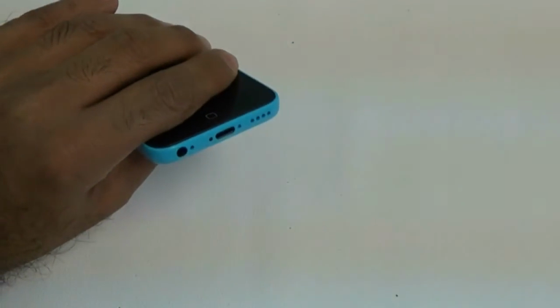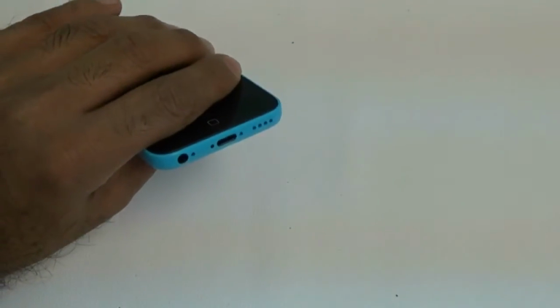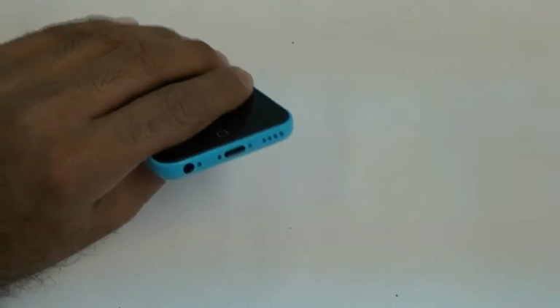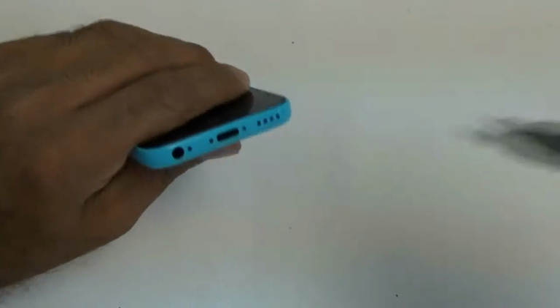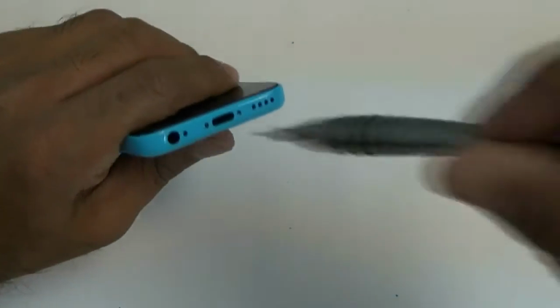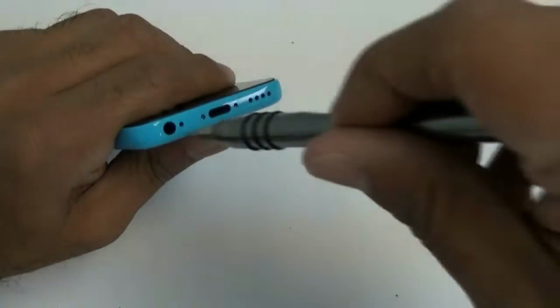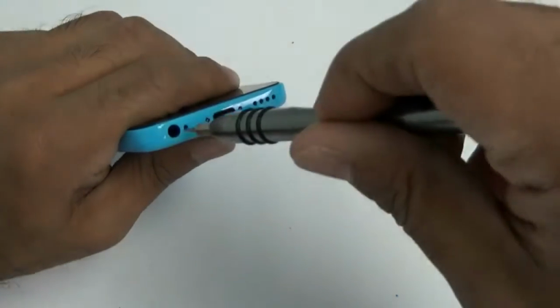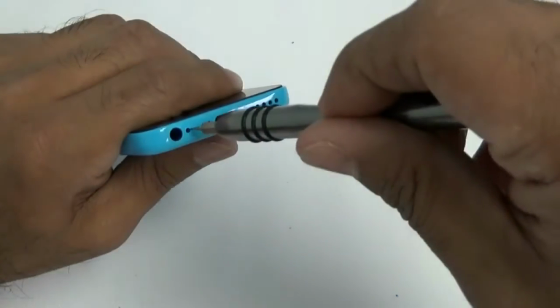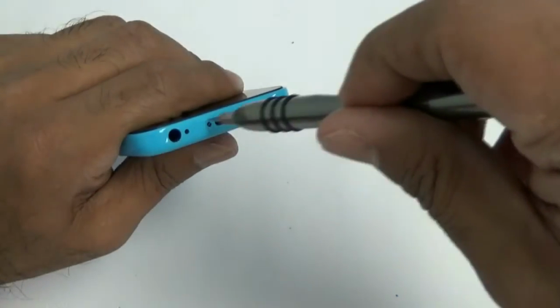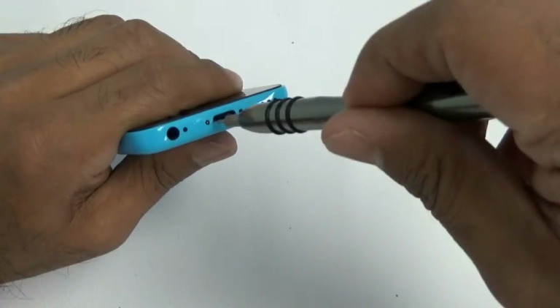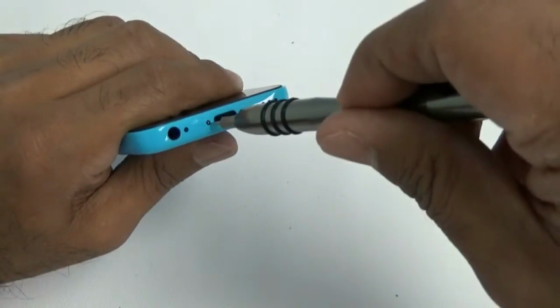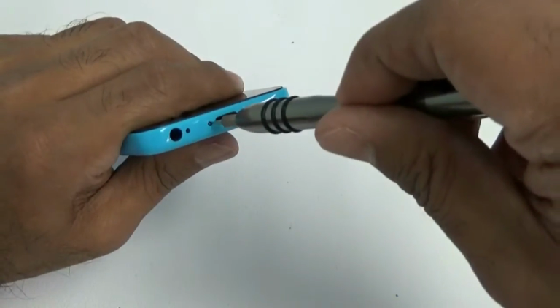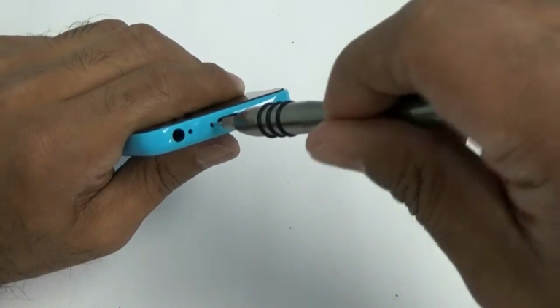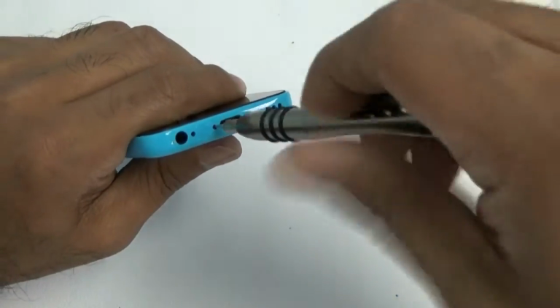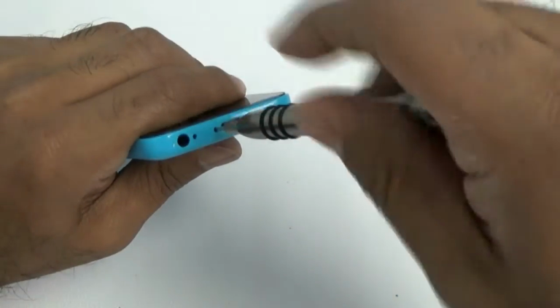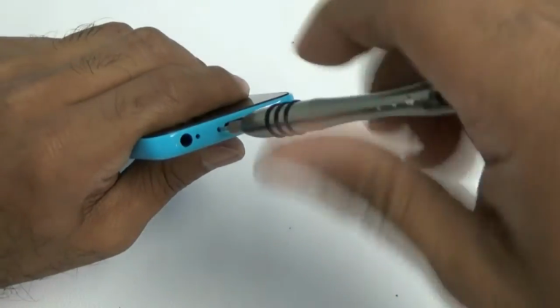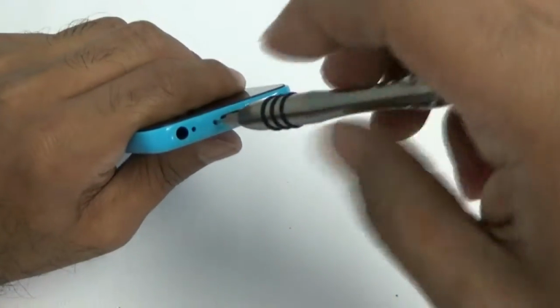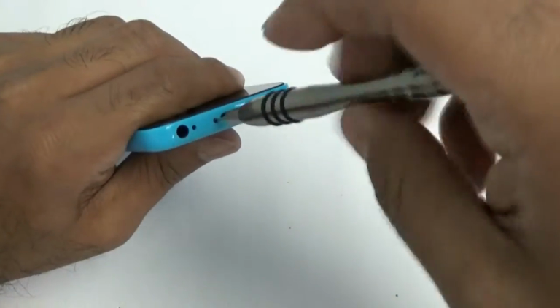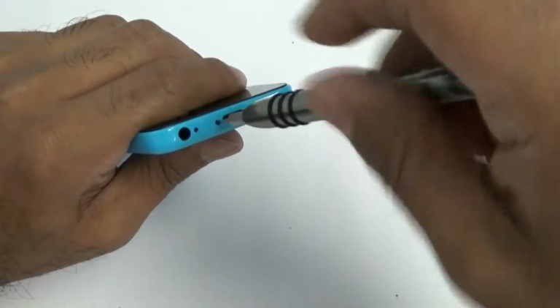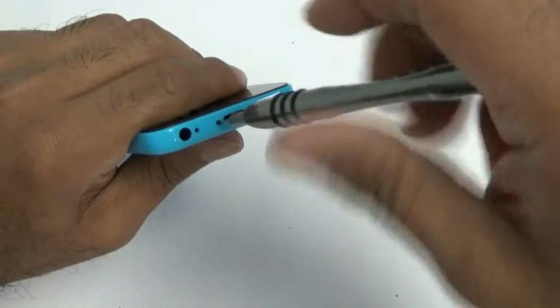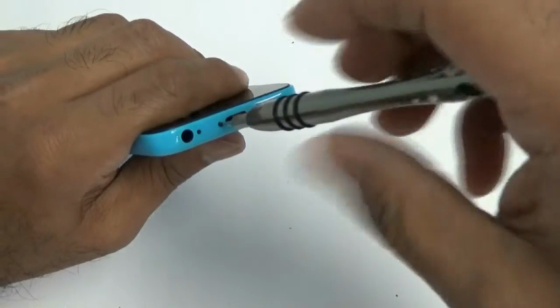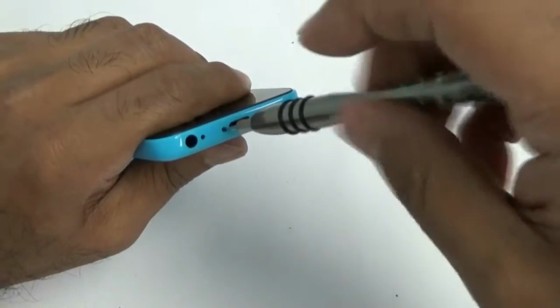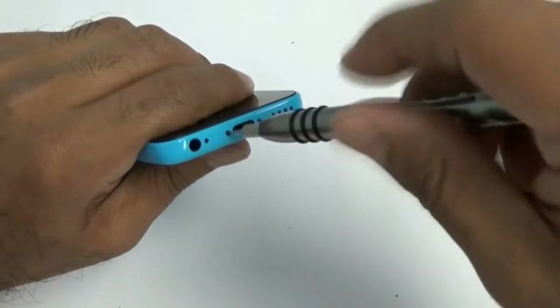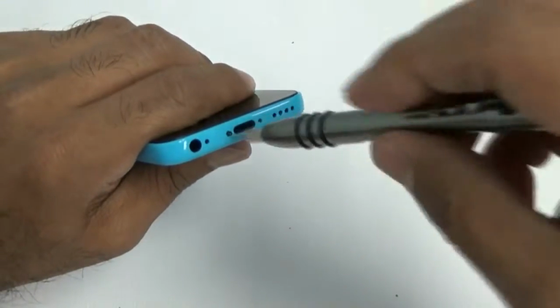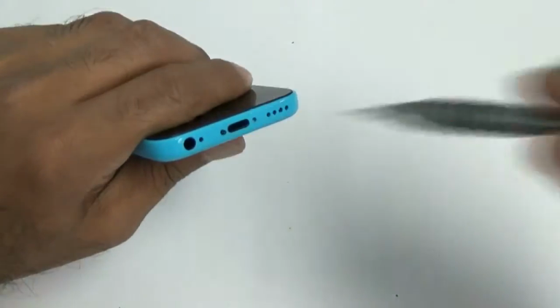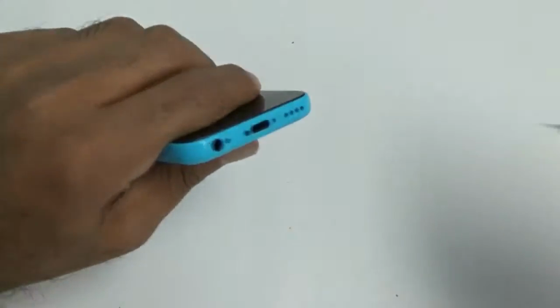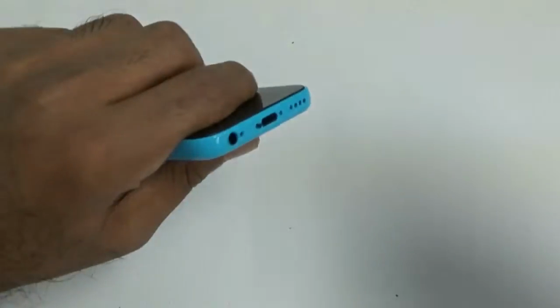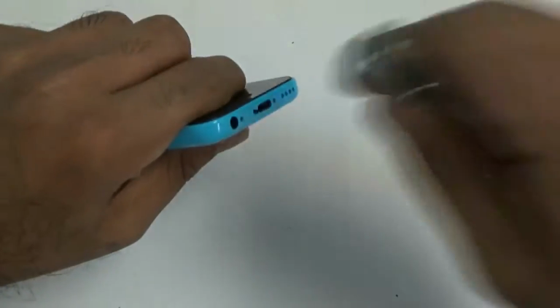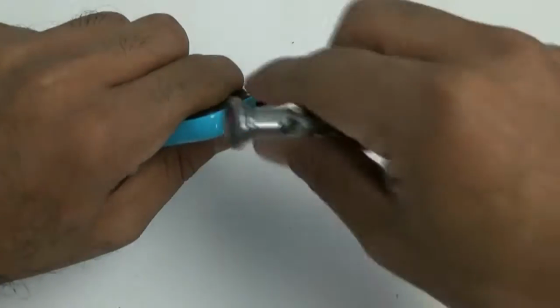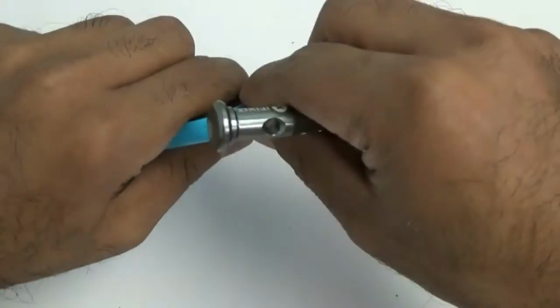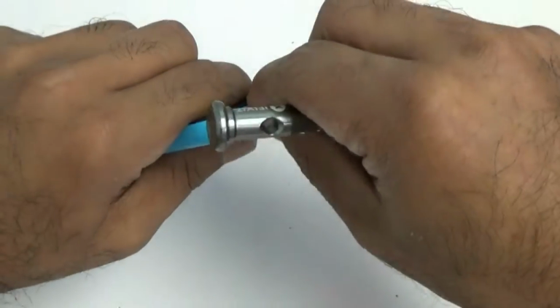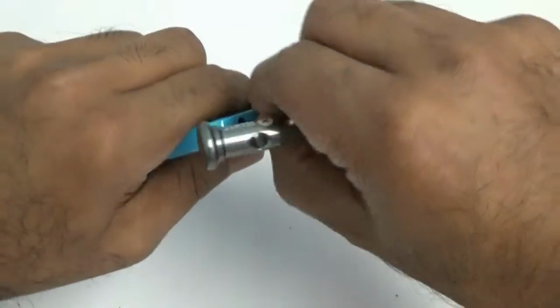We're going to use the pentalobe head to remove the two screws on the bottom of the phone.